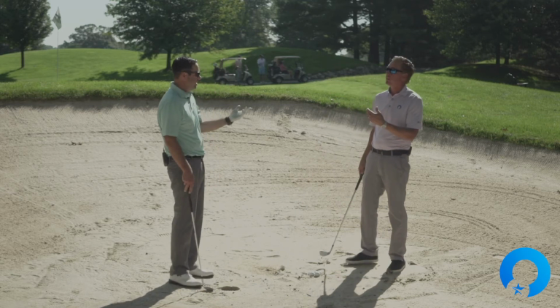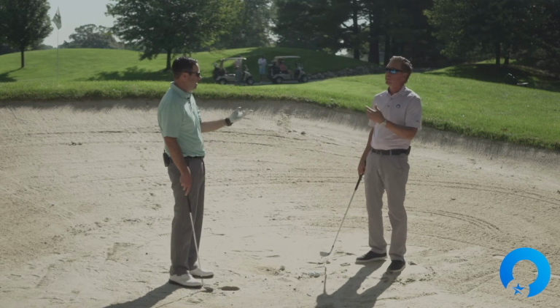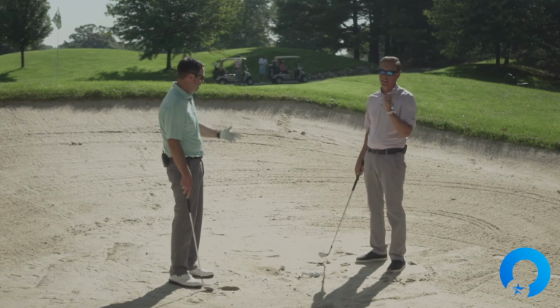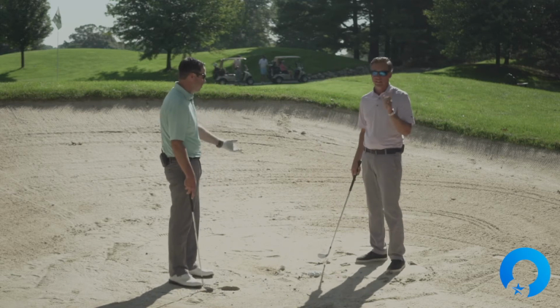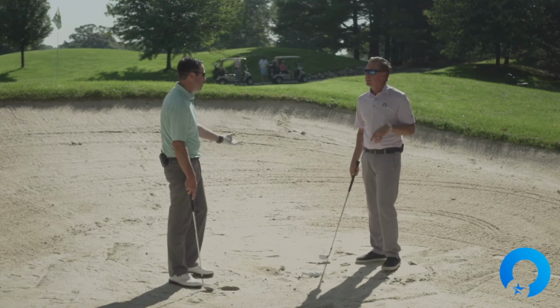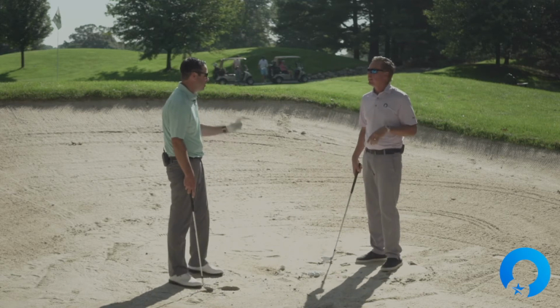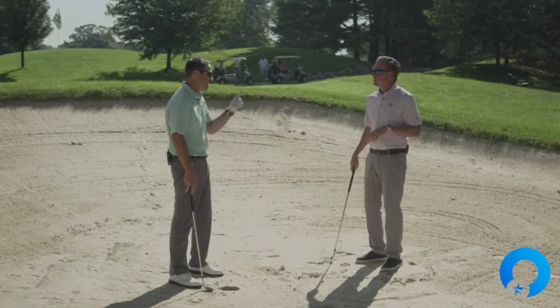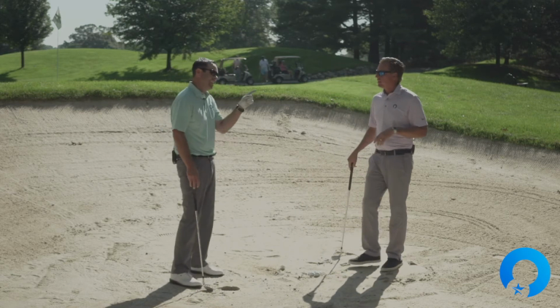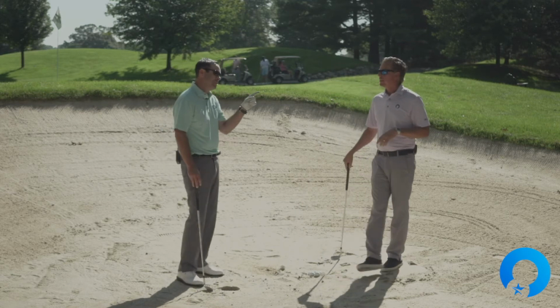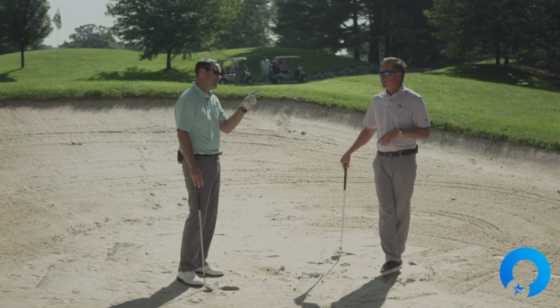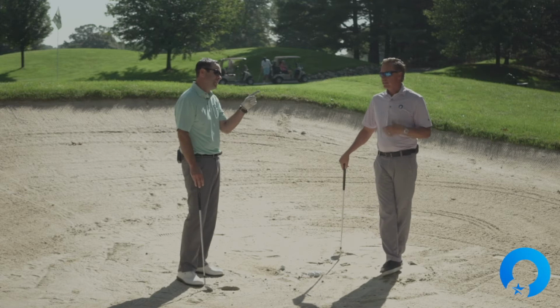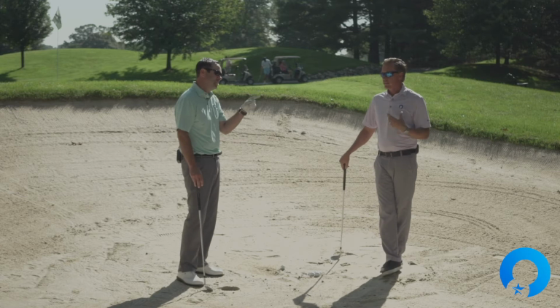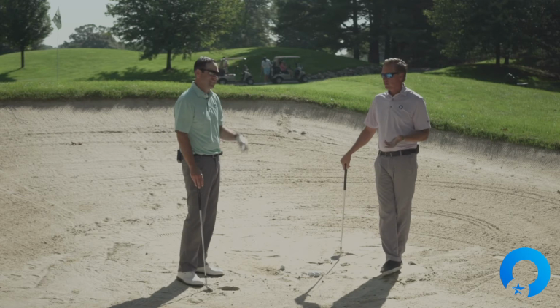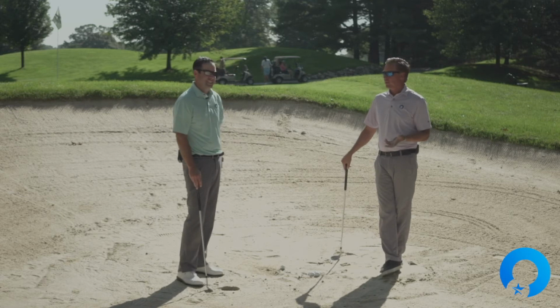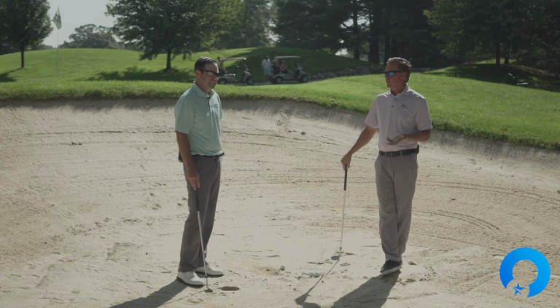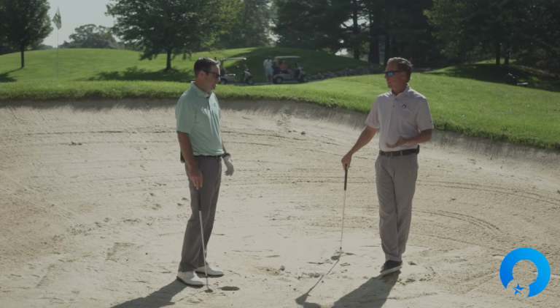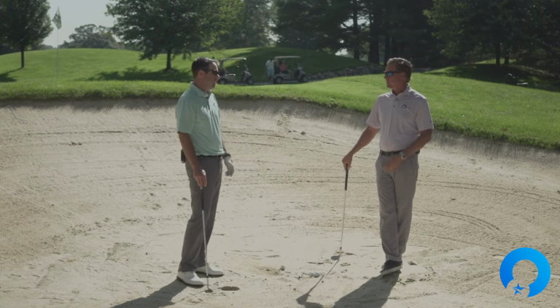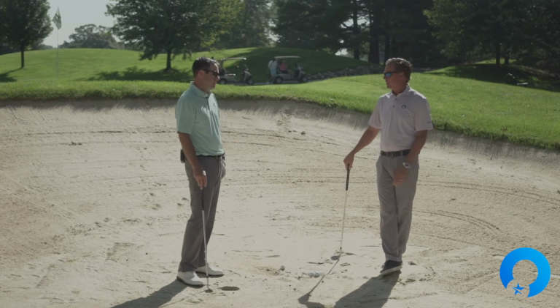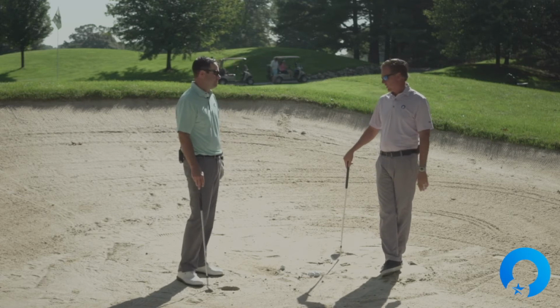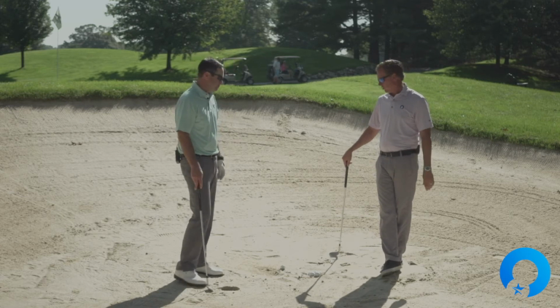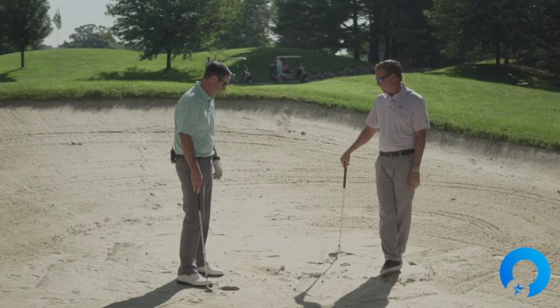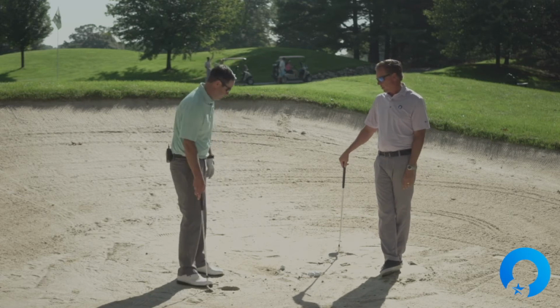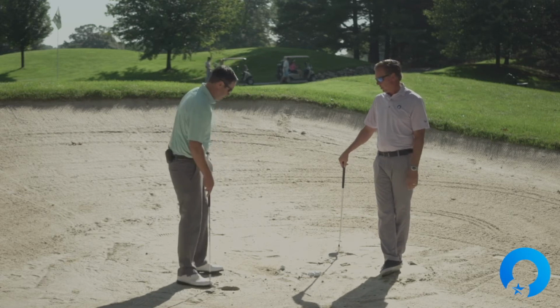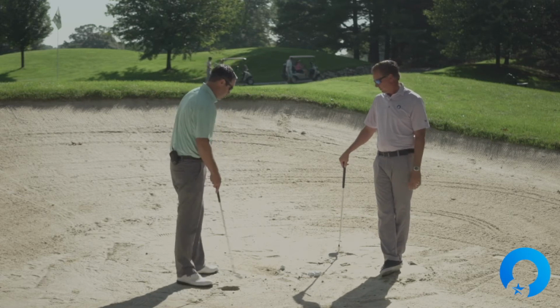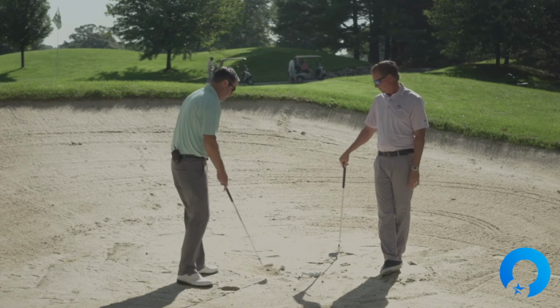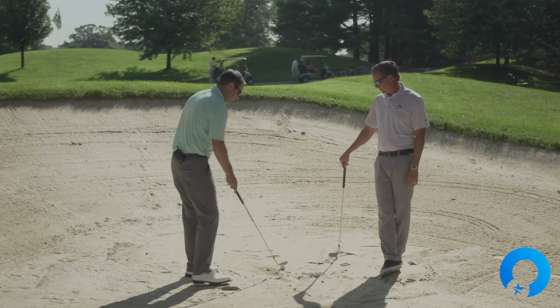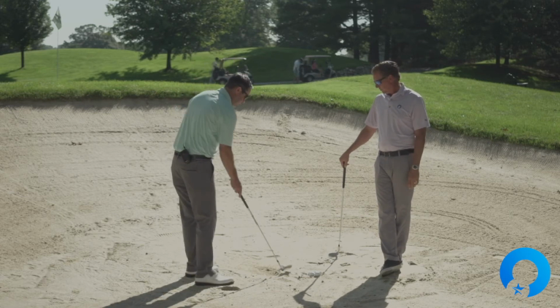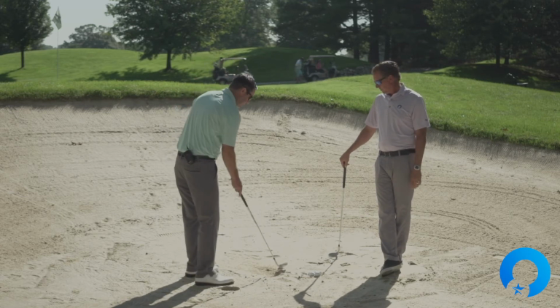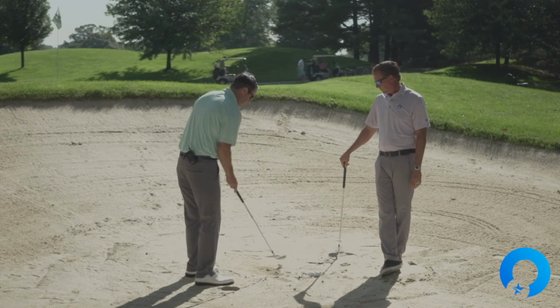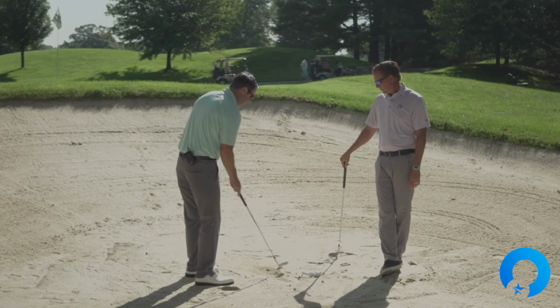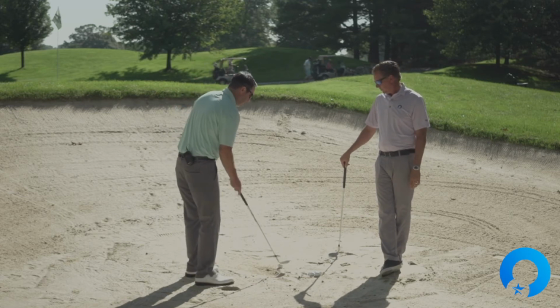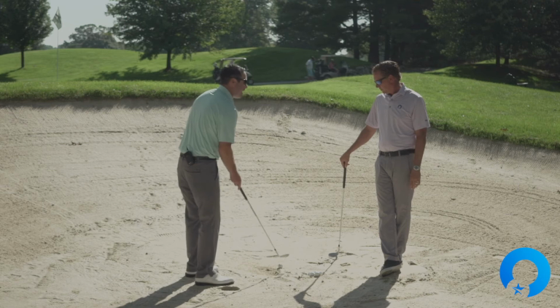However, if you have an 80-yard fairway bunker shot, severely forward shaft lean might be your solution — it could be very useful in that context. Now let's go with severely backward.